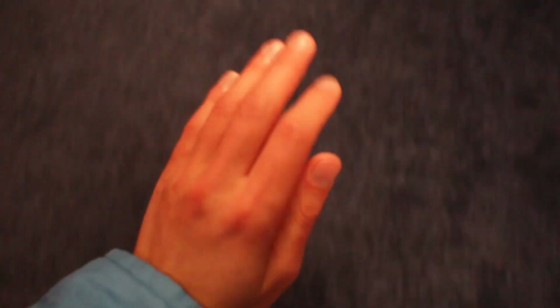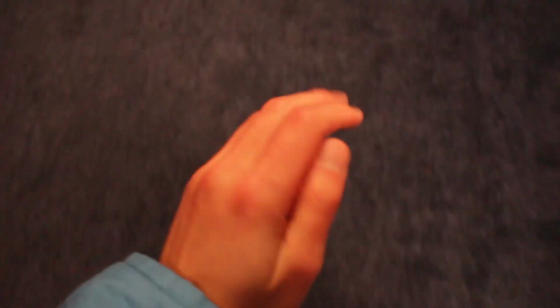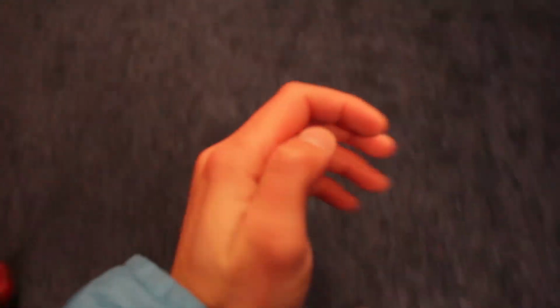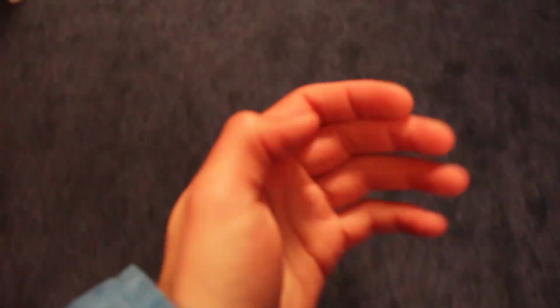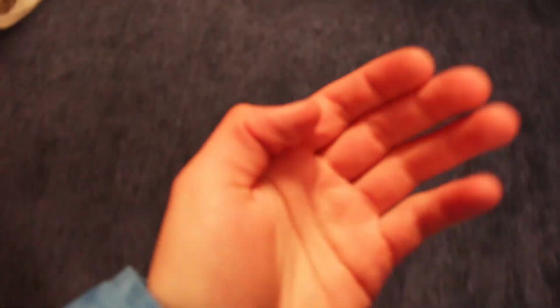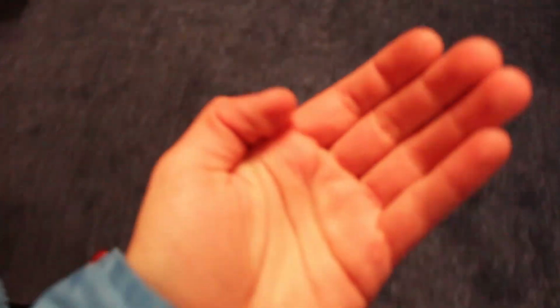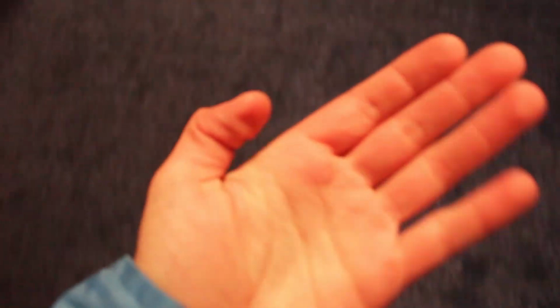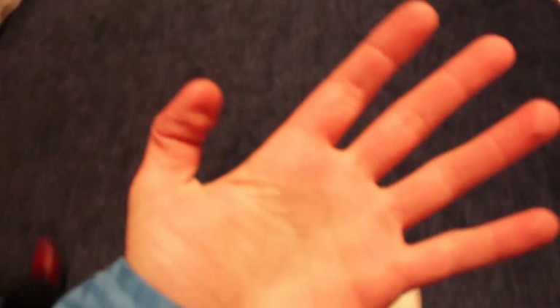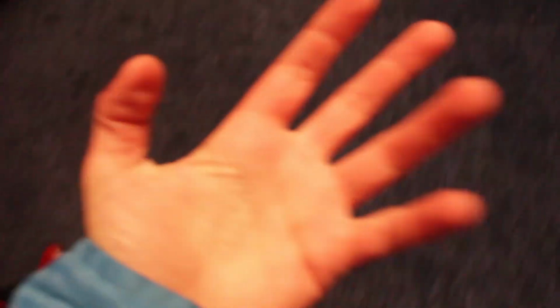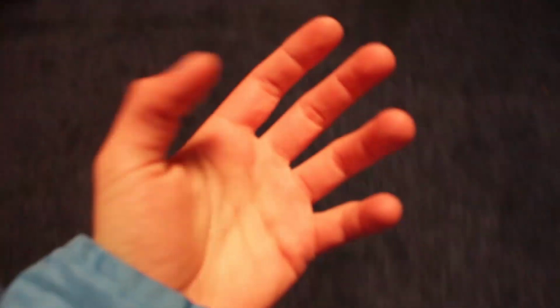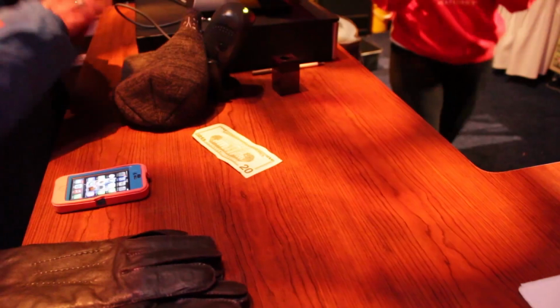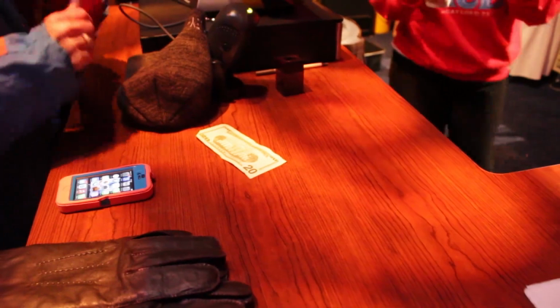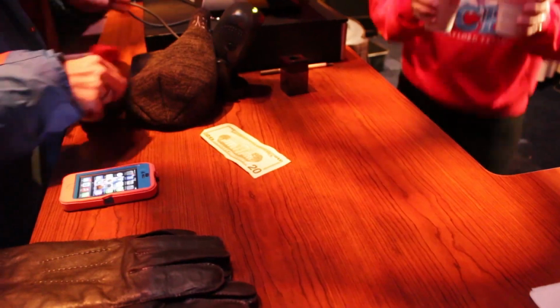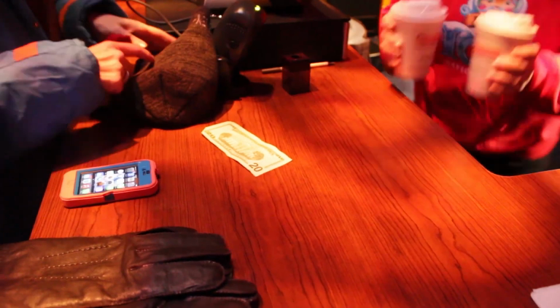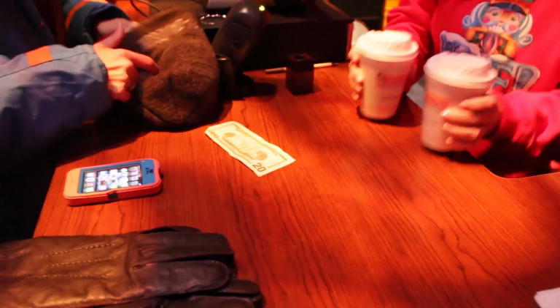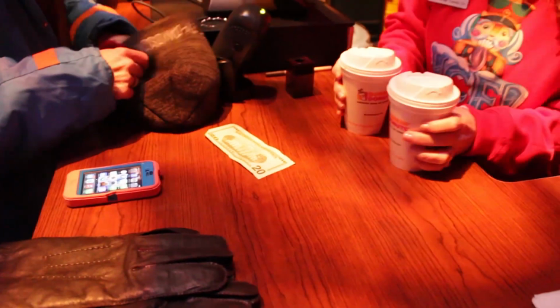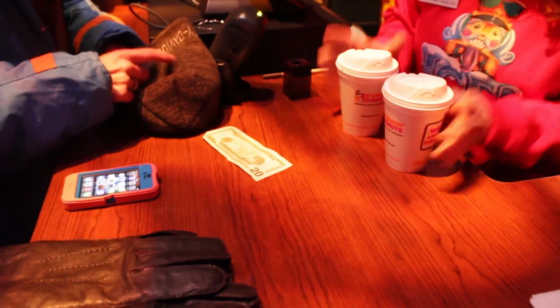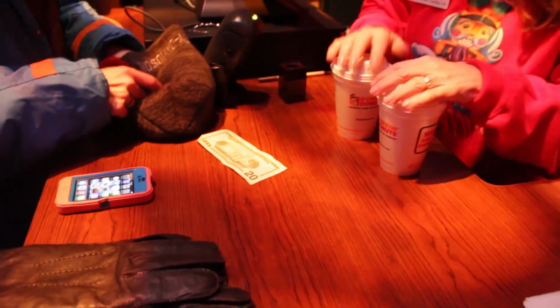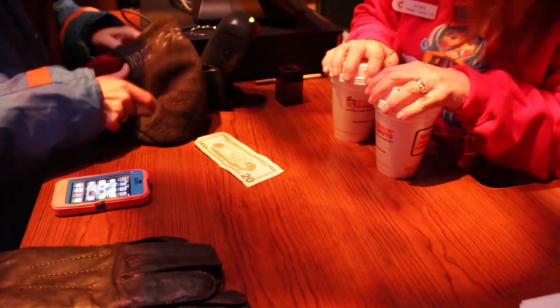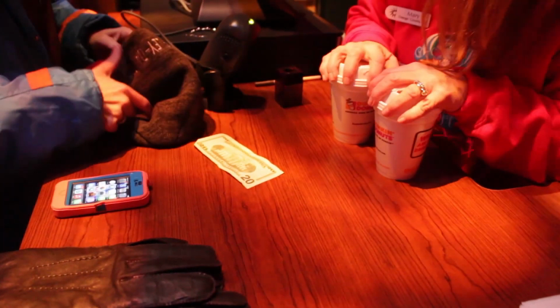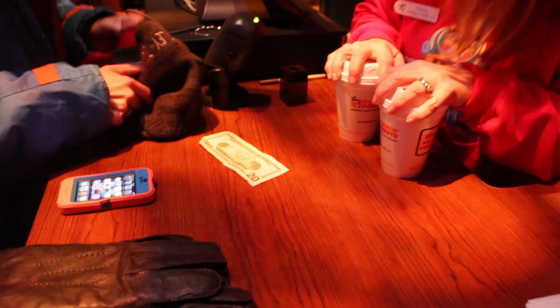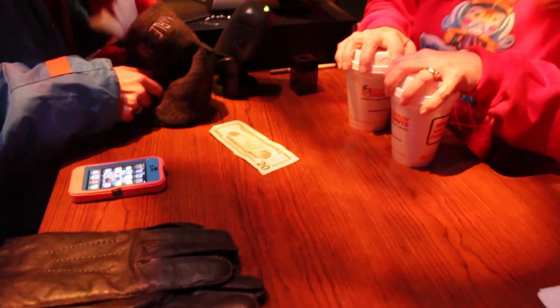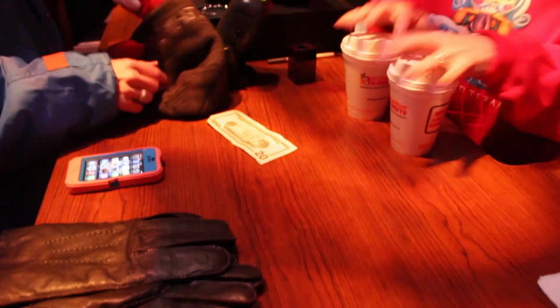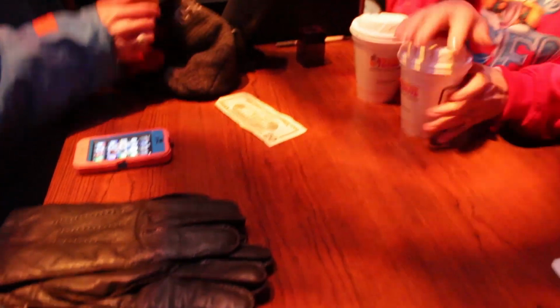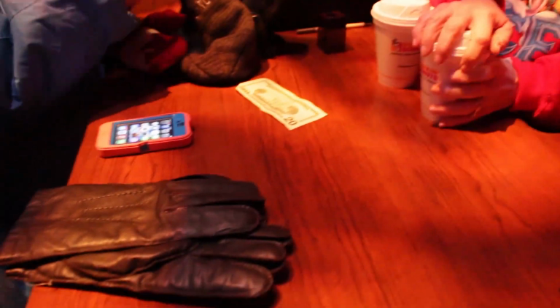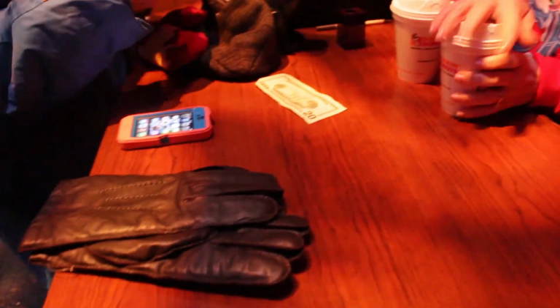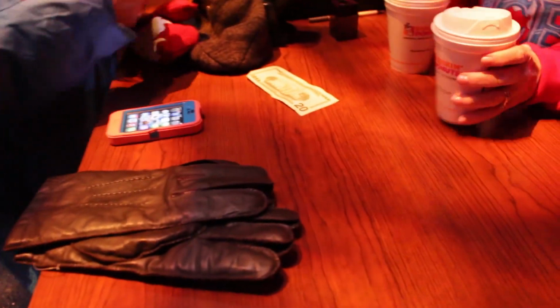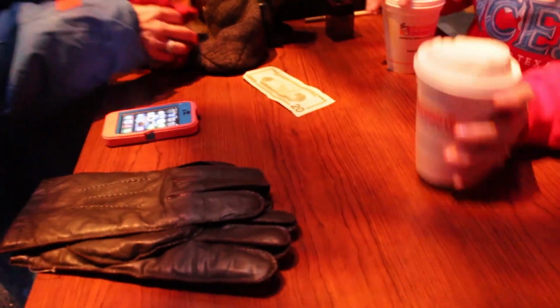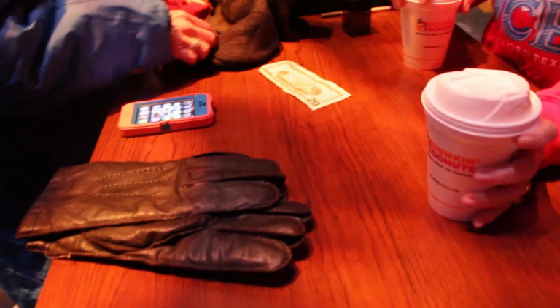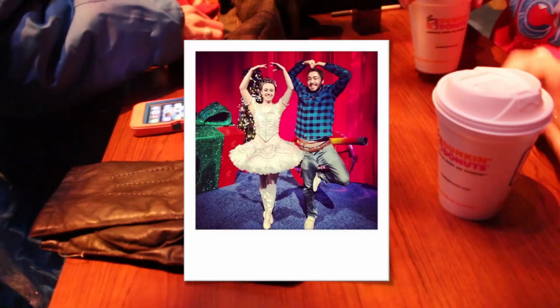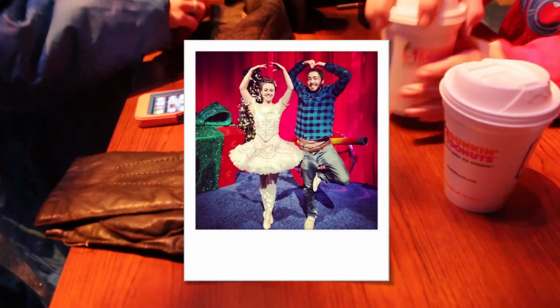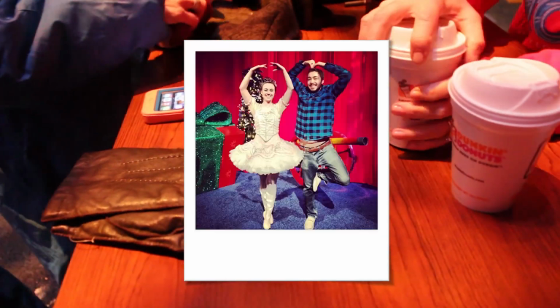Once I regained control of my fingers, I grabbed some hot chocolate to warm up, and then got some photos with this ballerina.